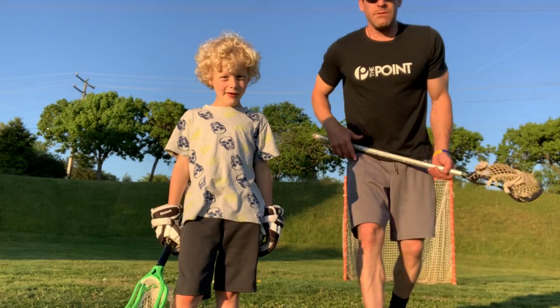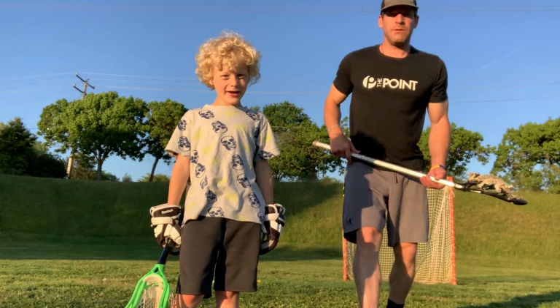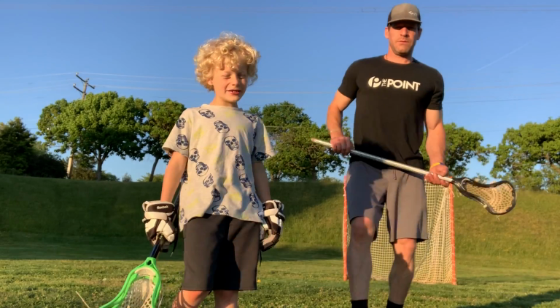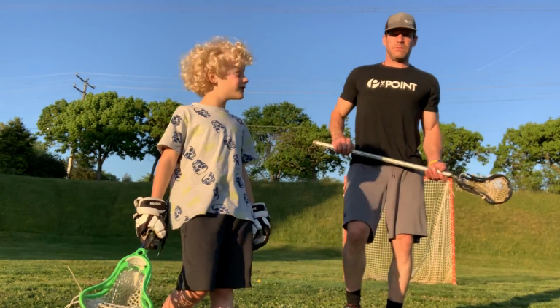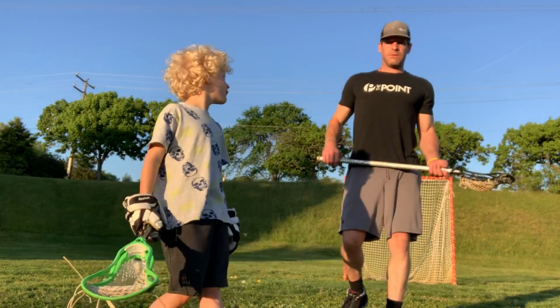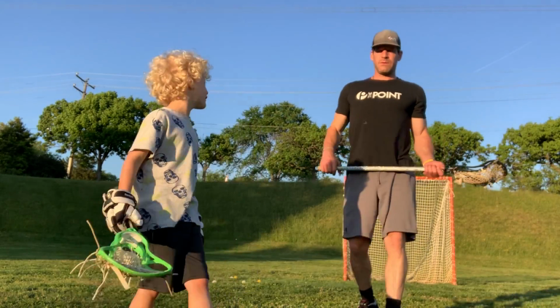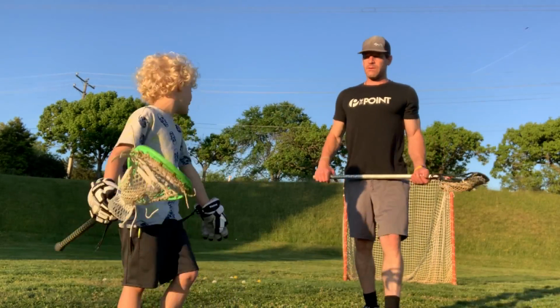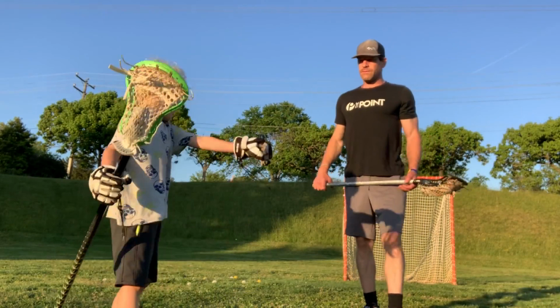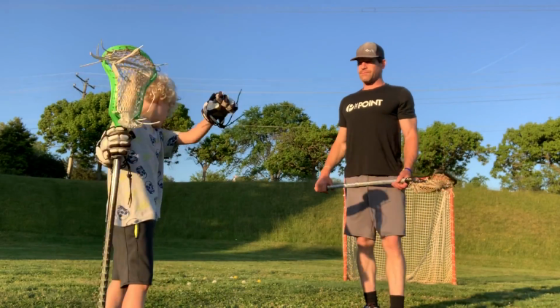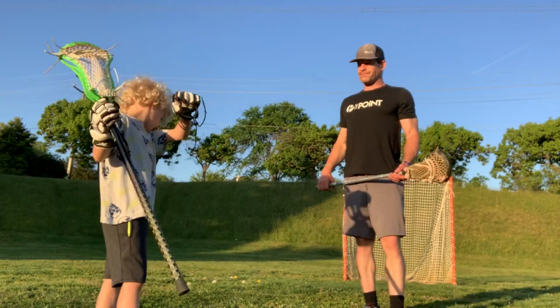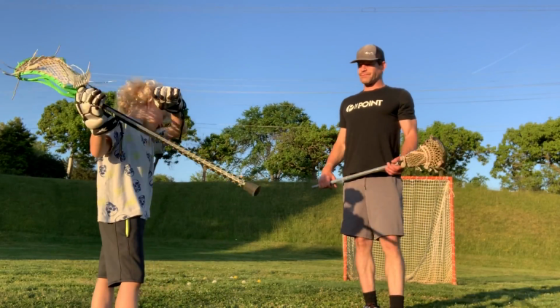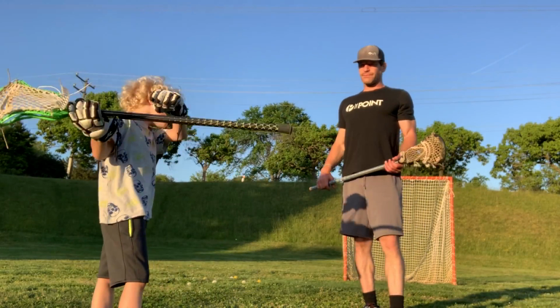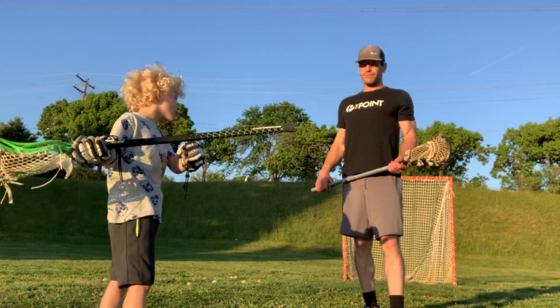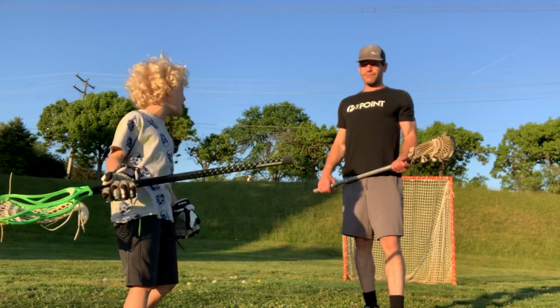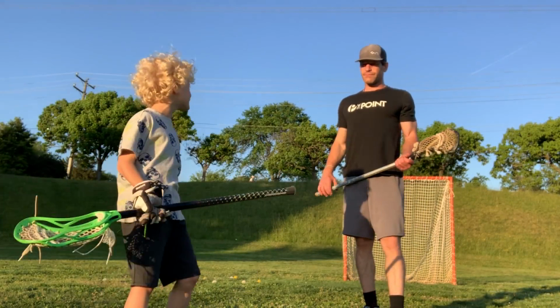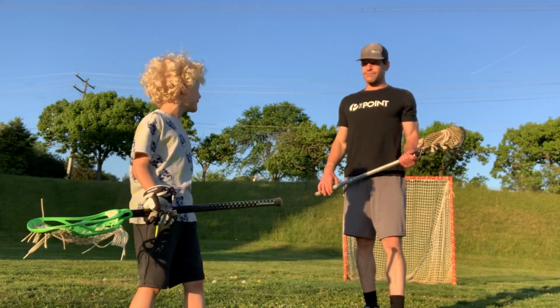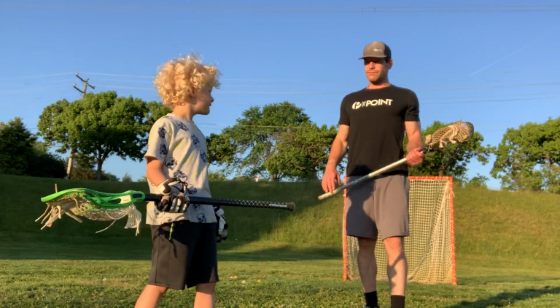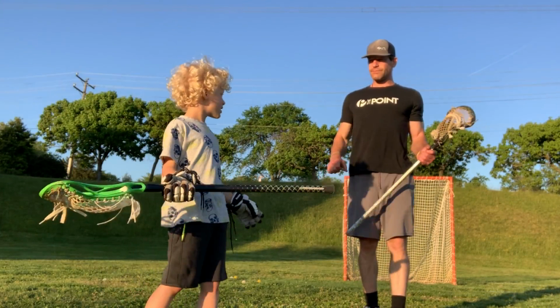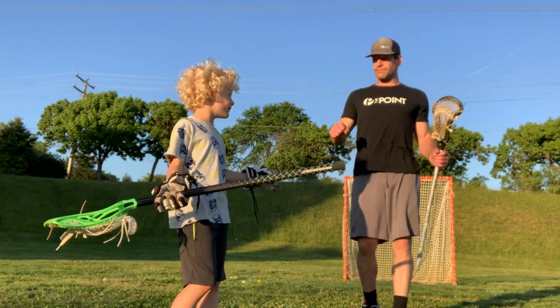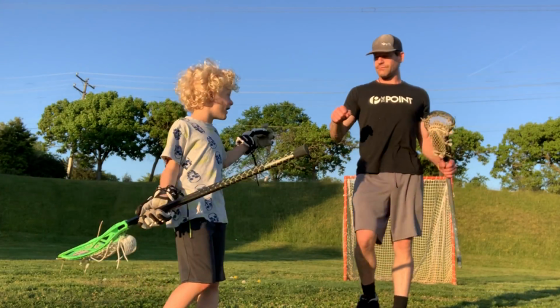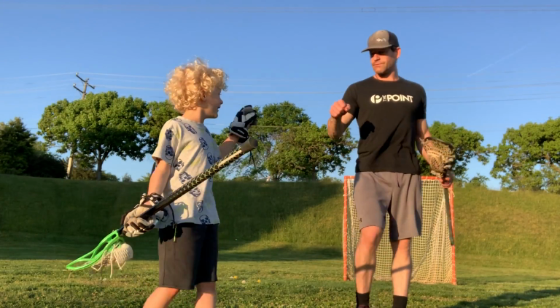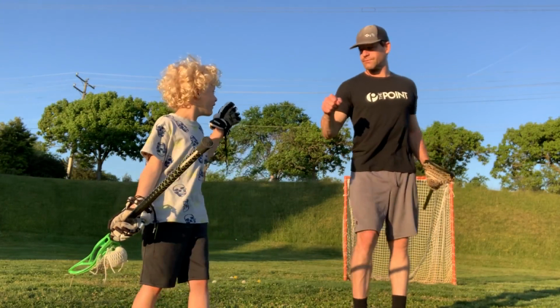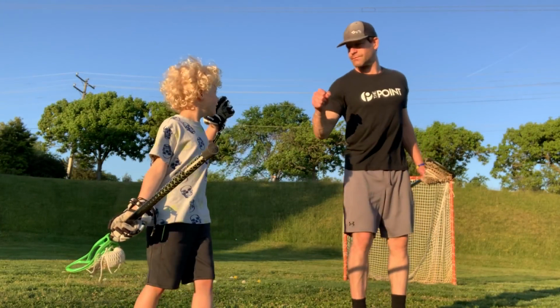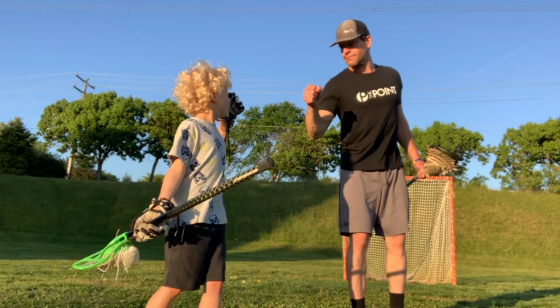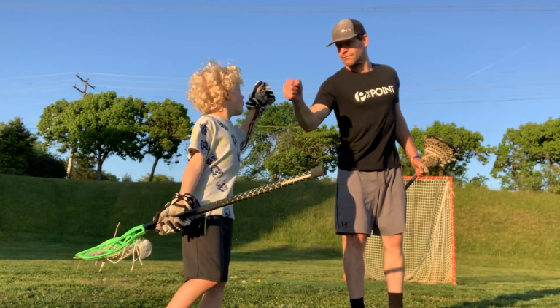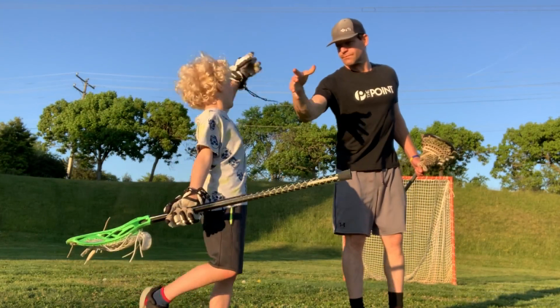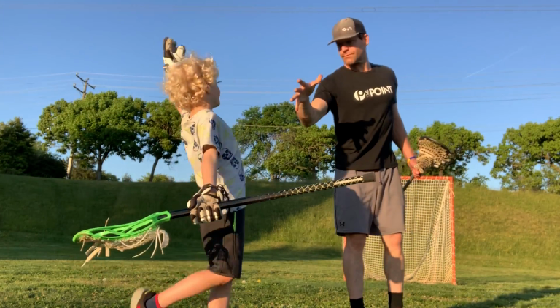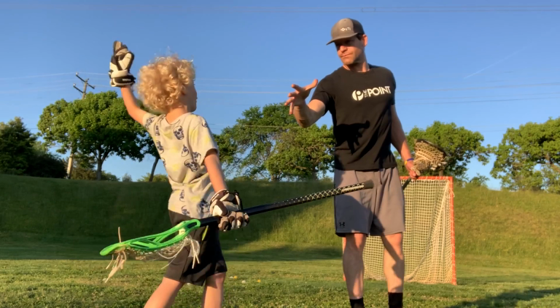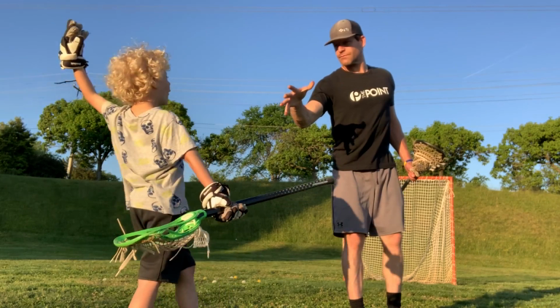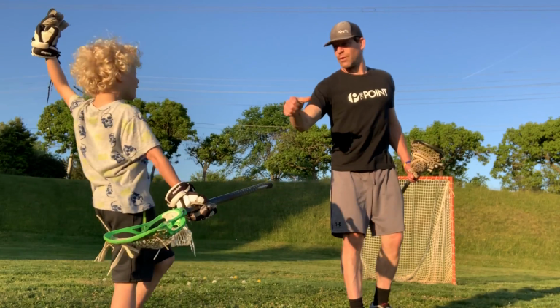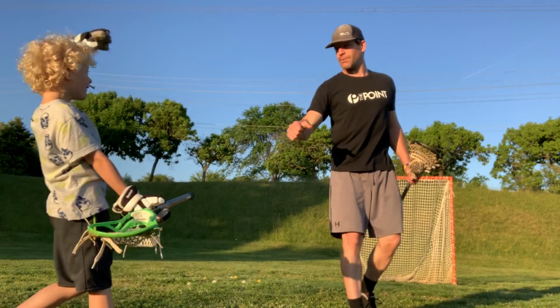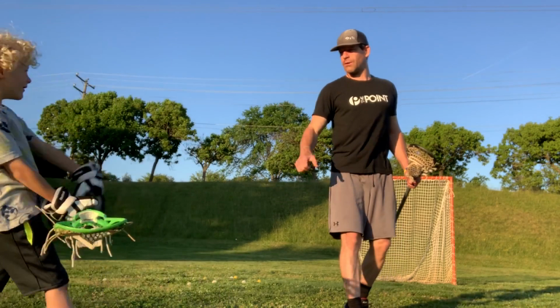Hey guys, welcome back to See Relax. Got my dad here. What up, dog?